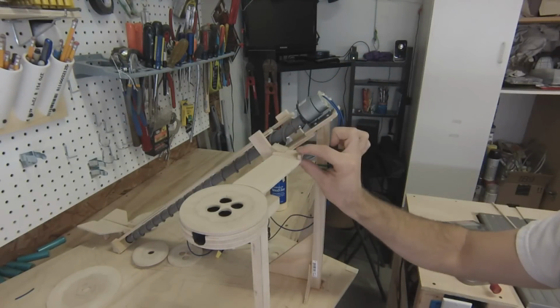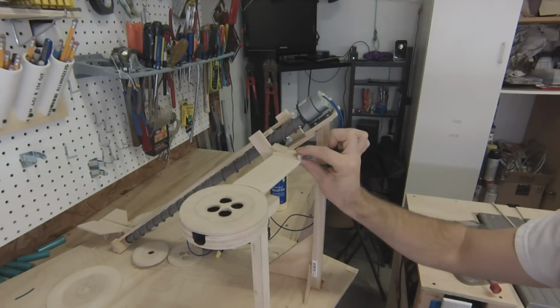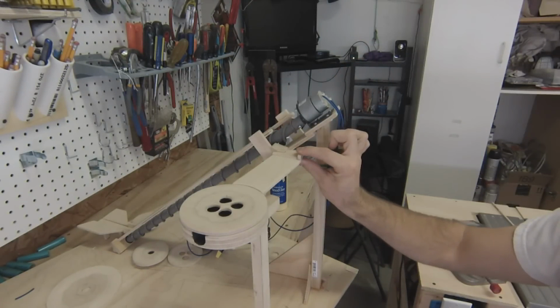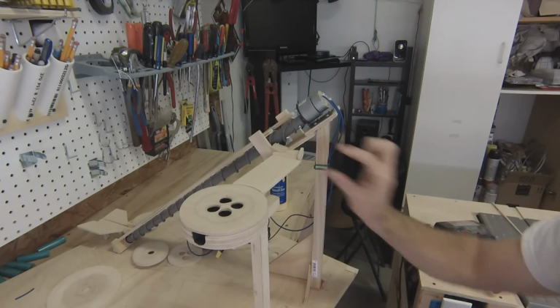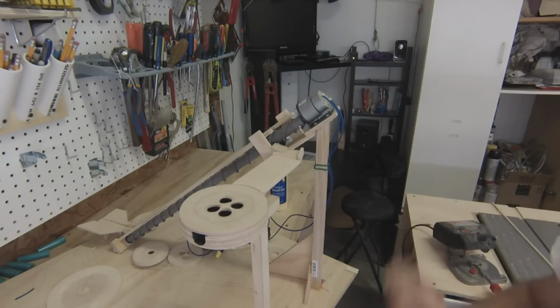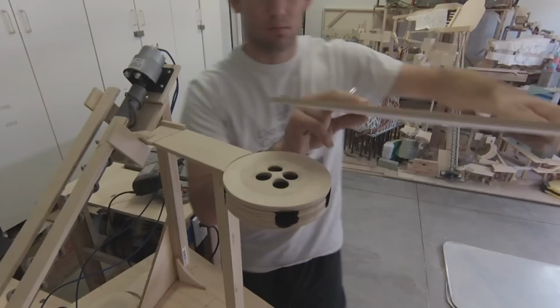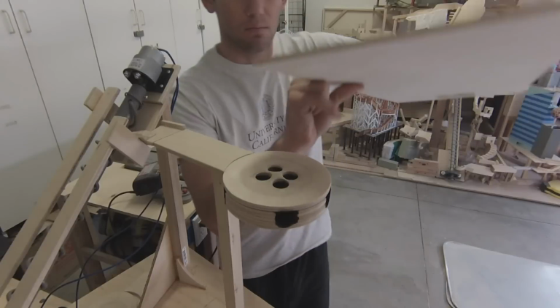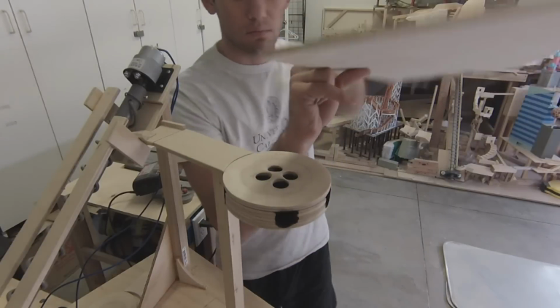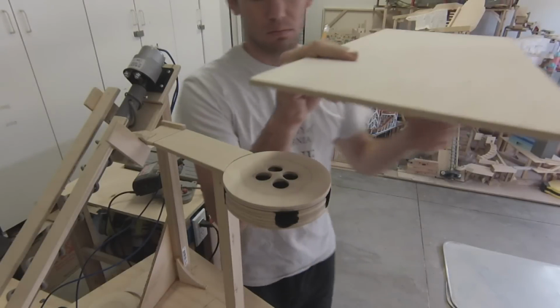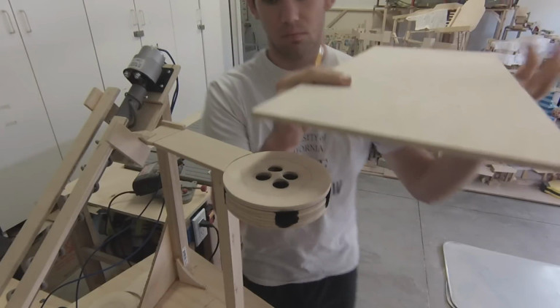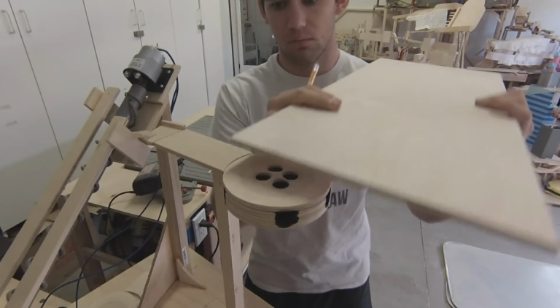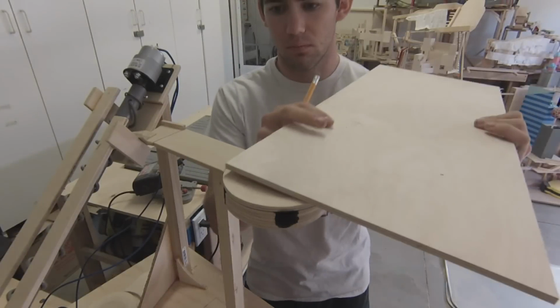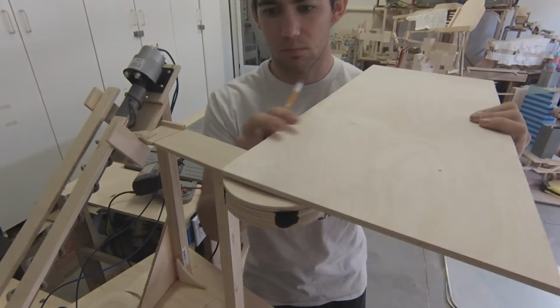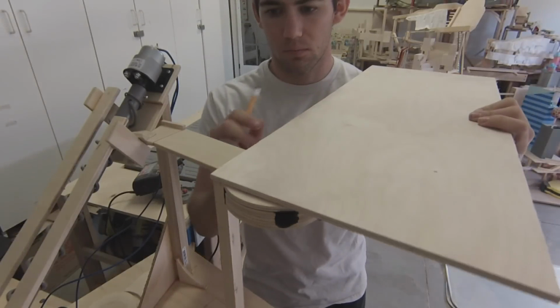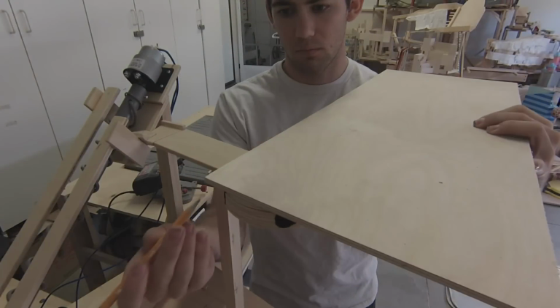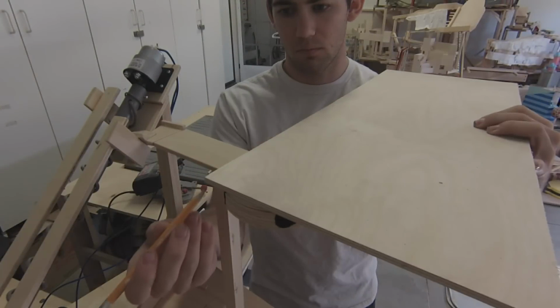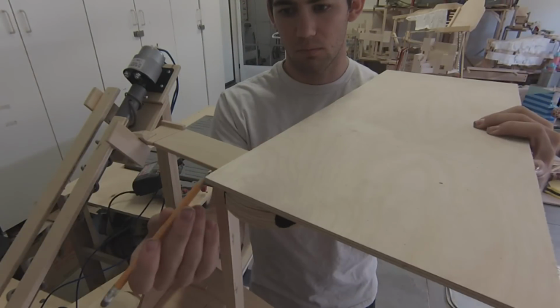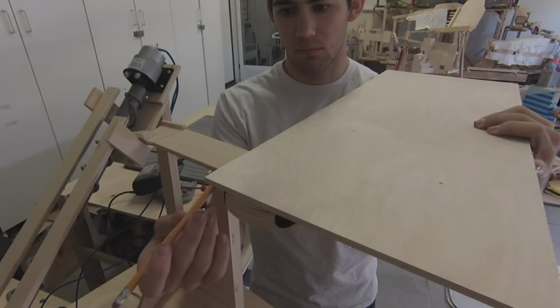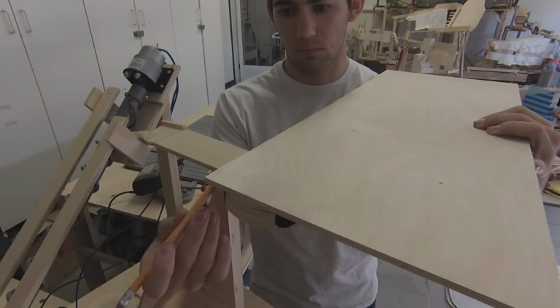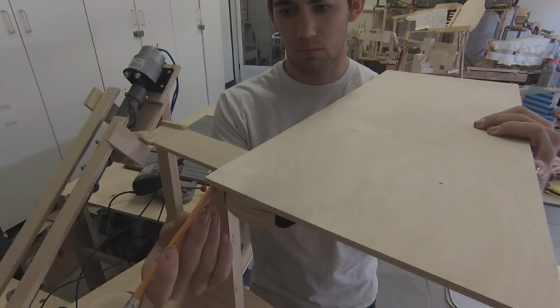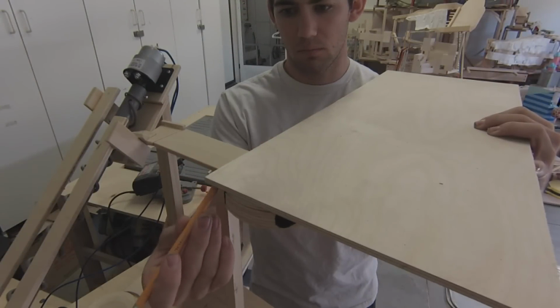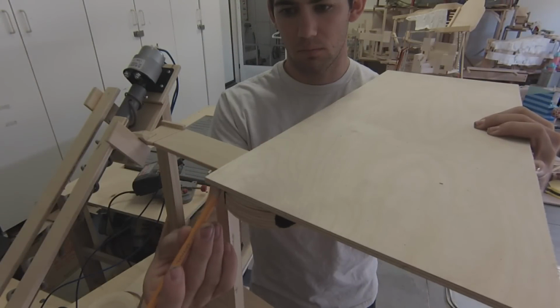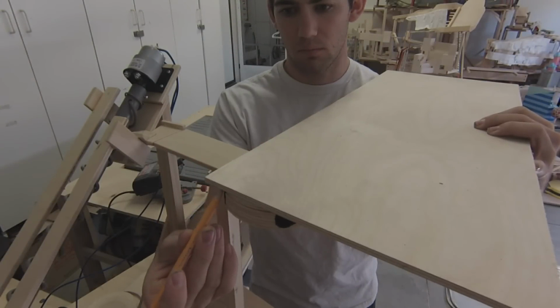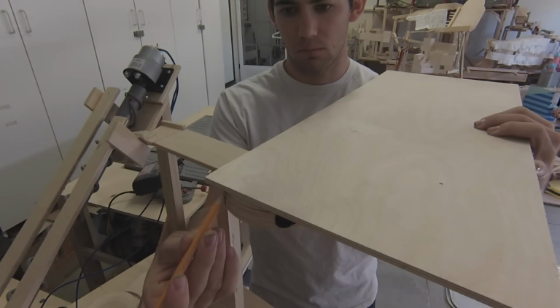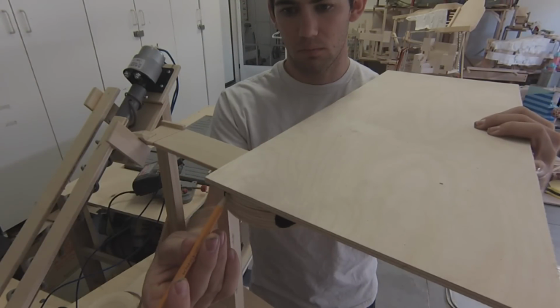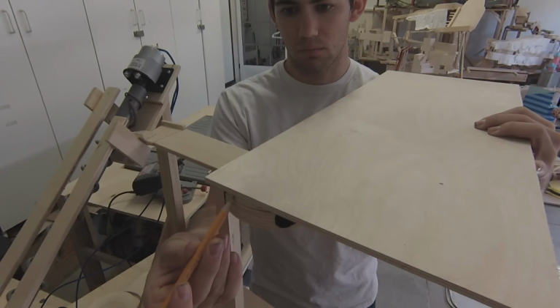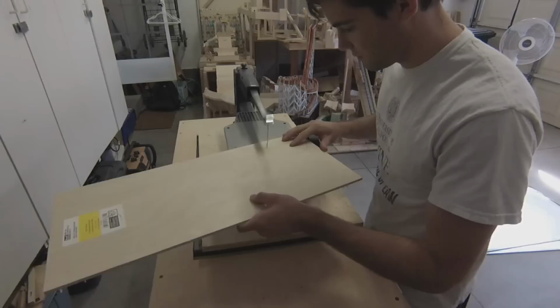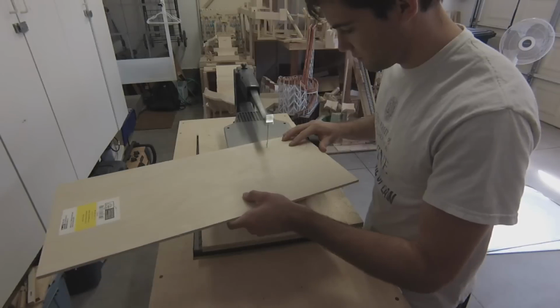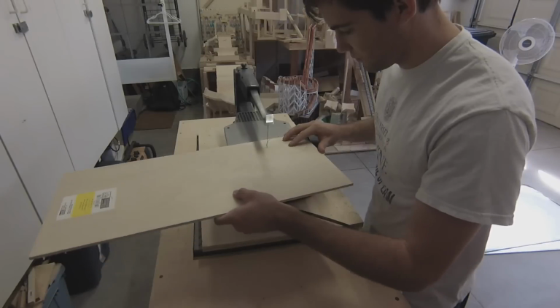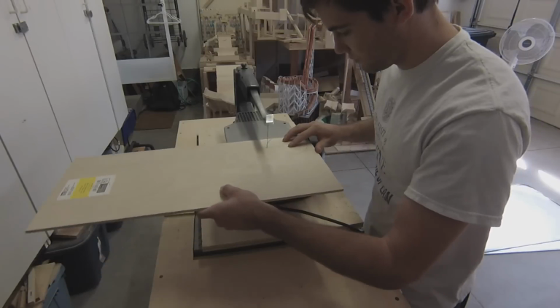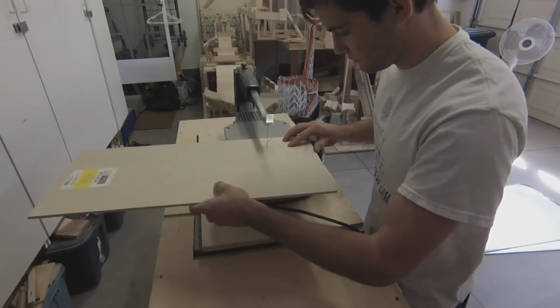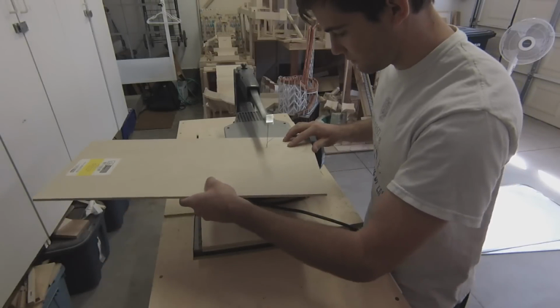In order to have a barrier around the hole, I trace it out using quarter-inch ply and cut it out with a scroll saw.